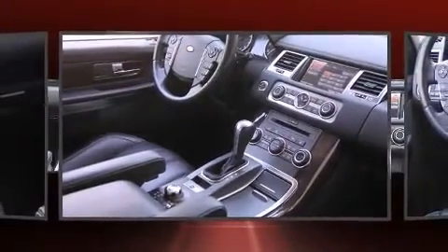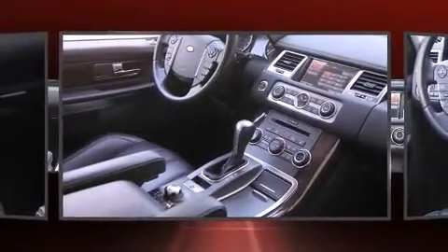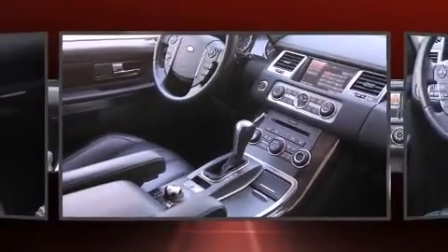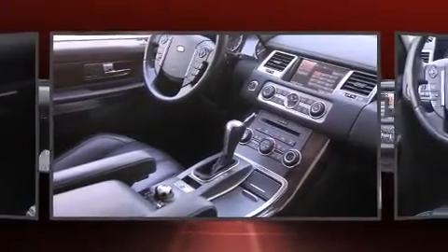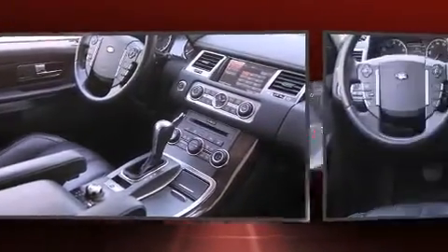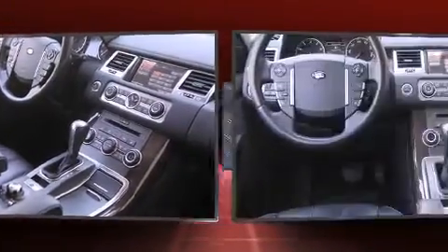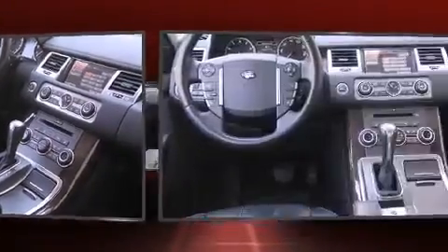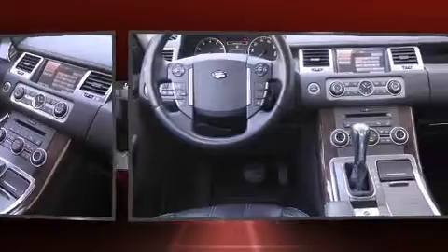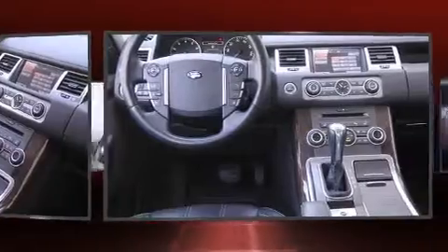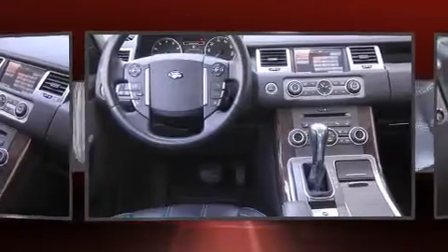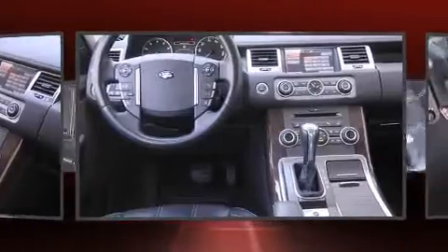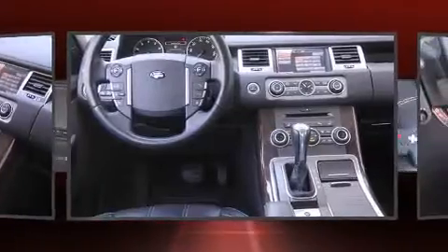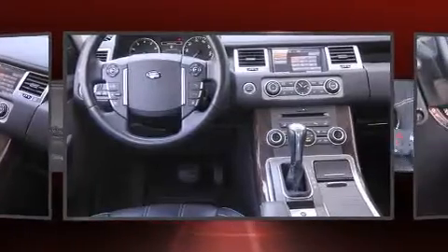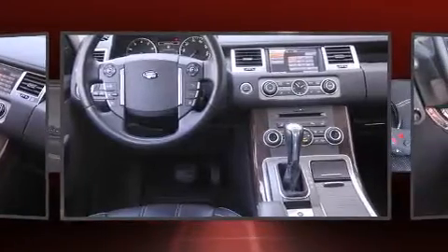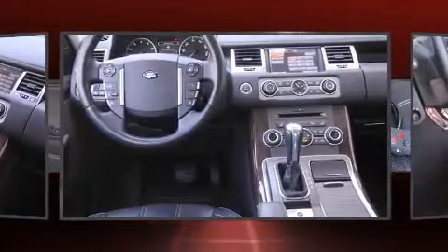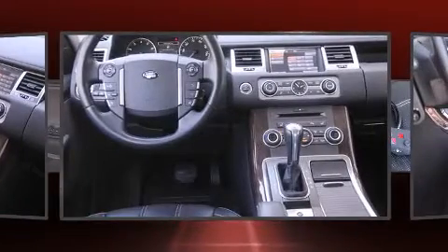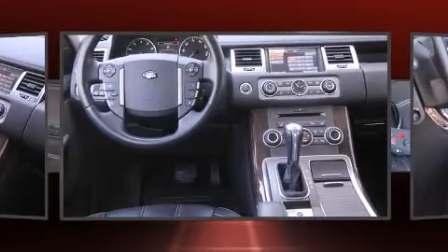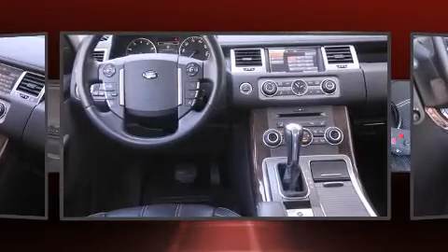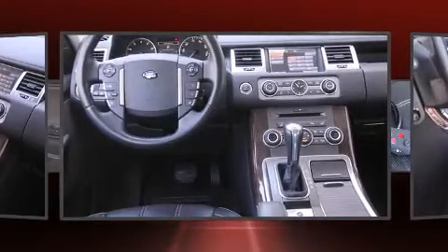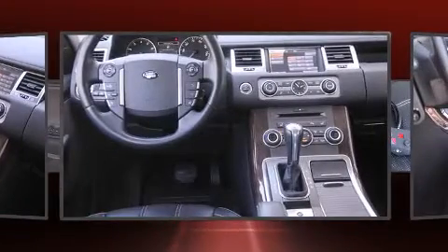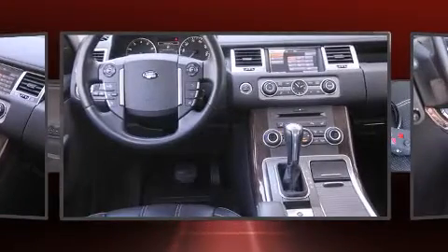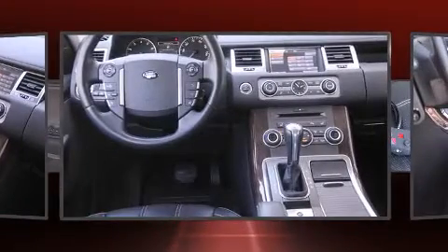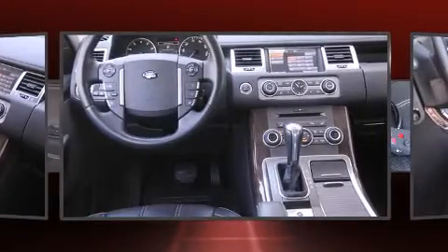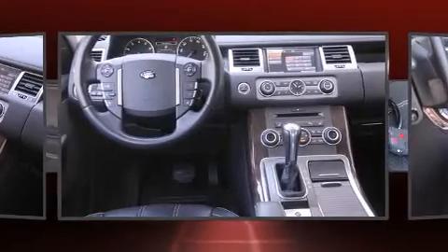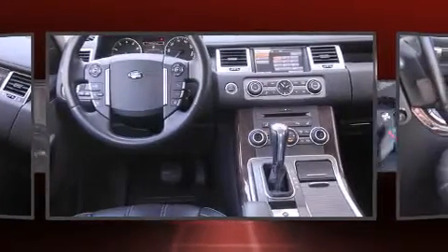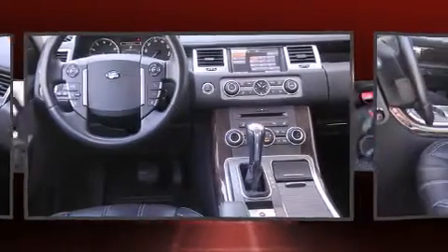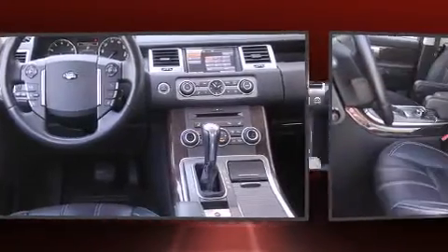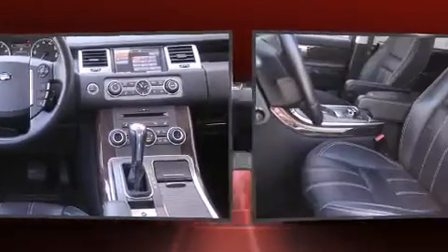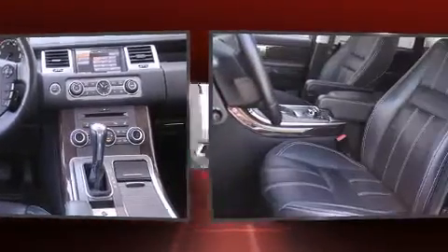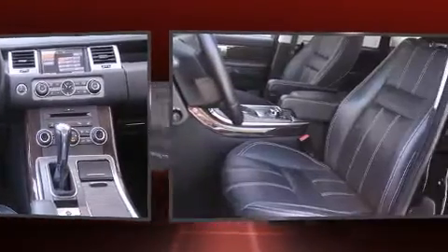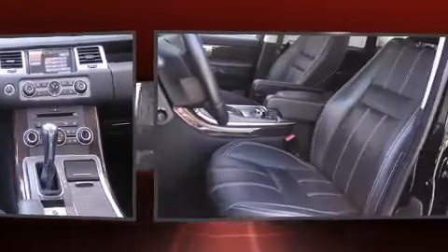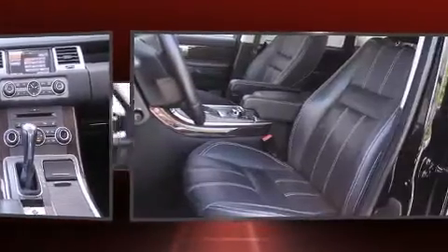With high-intensity discharge headlights illuminating your path, you'll always appreciate maximum visibility.